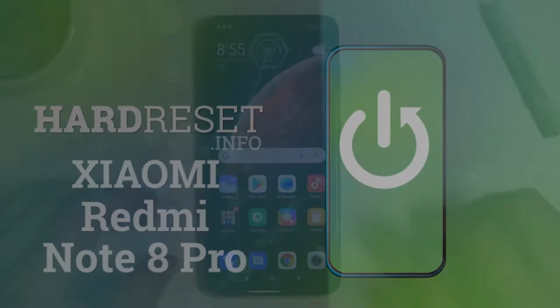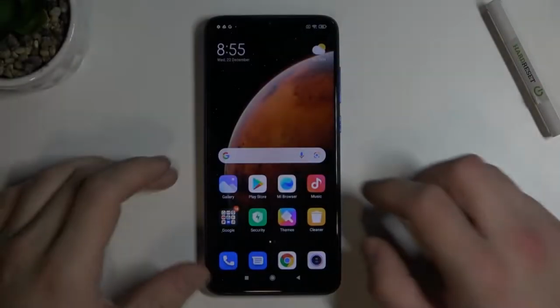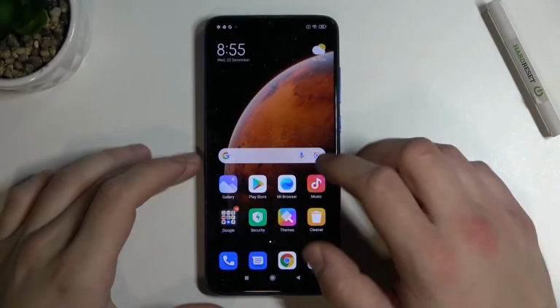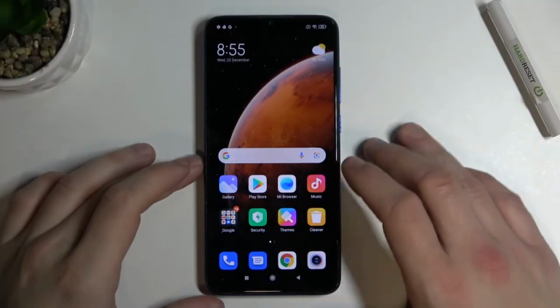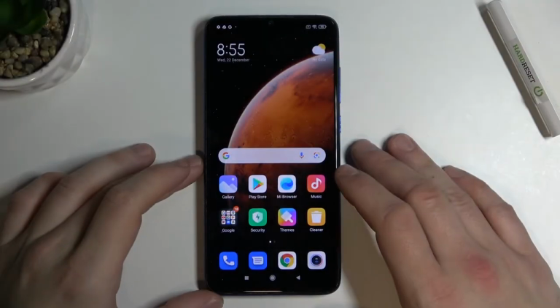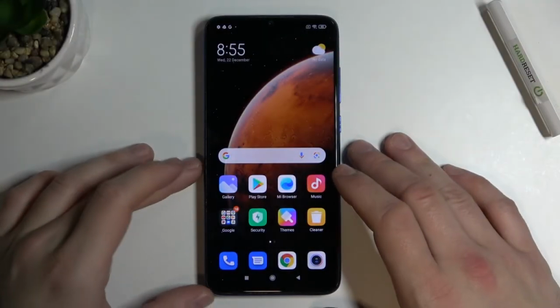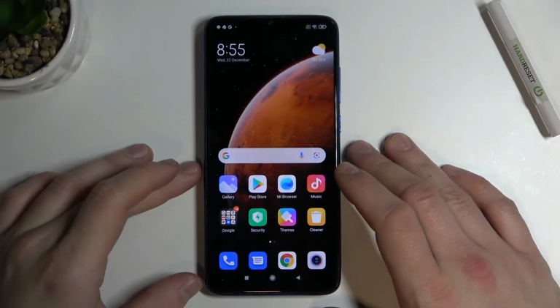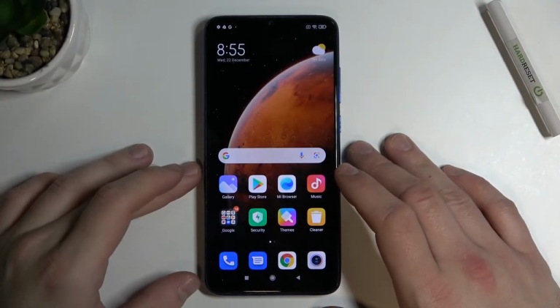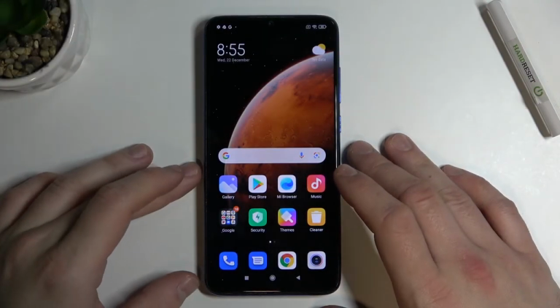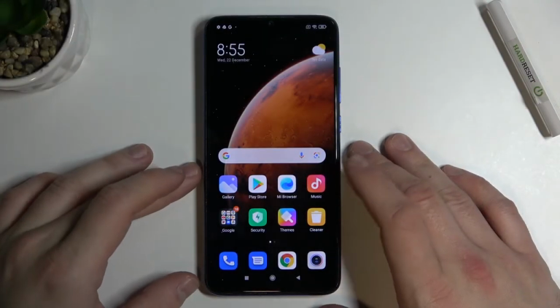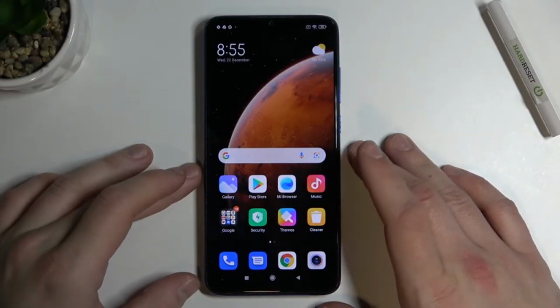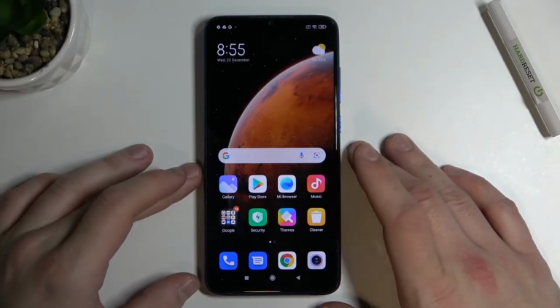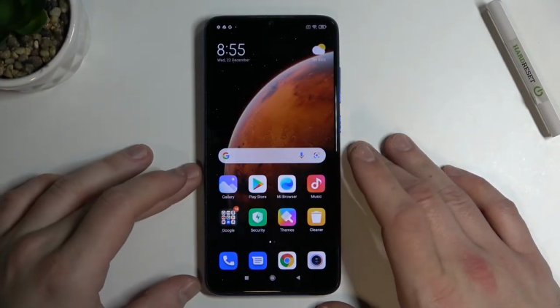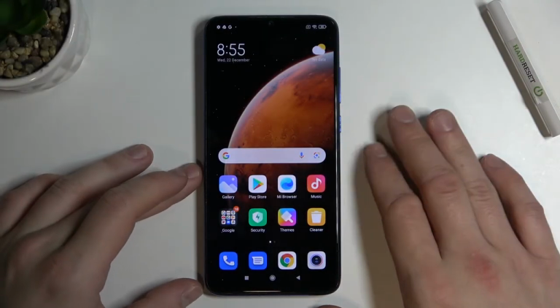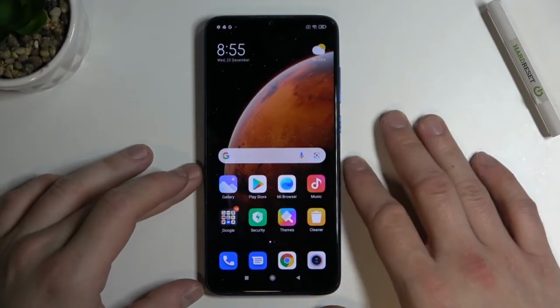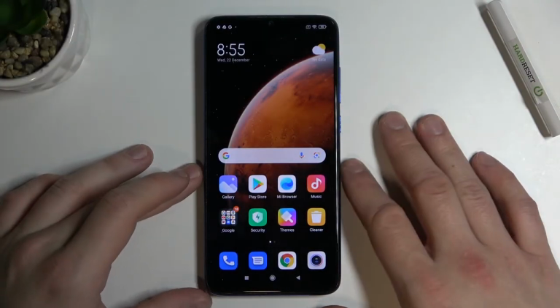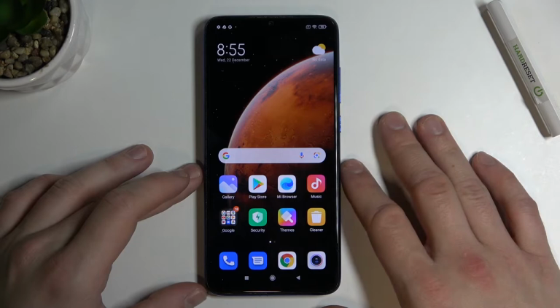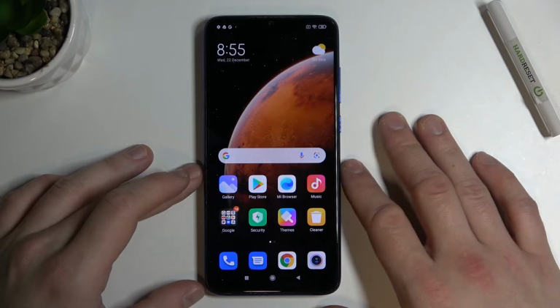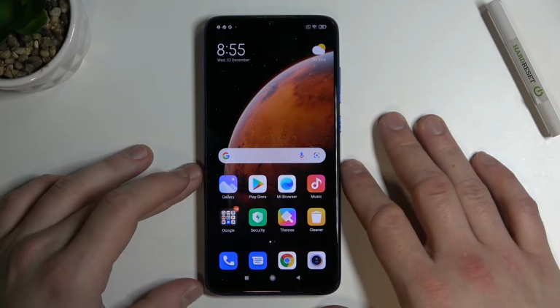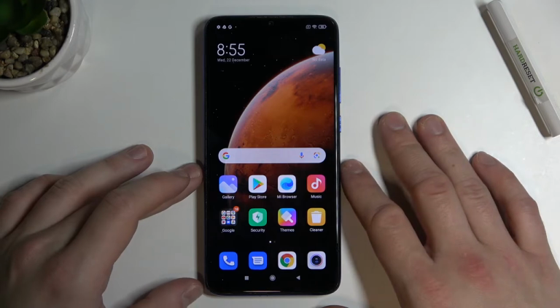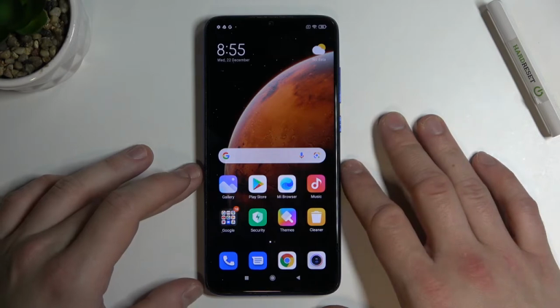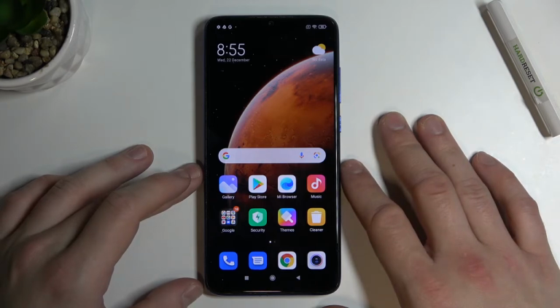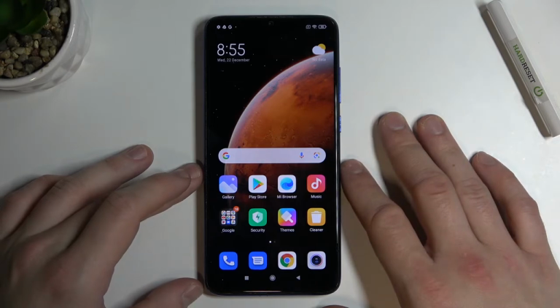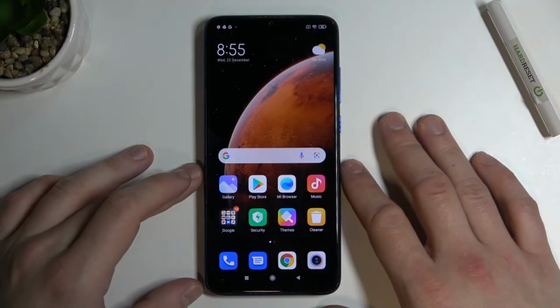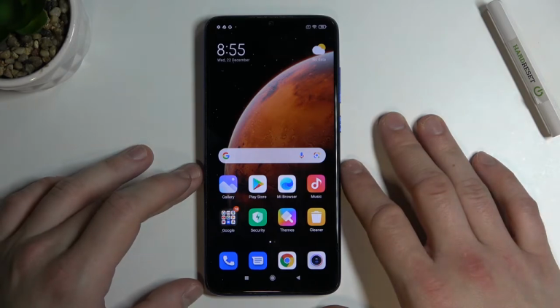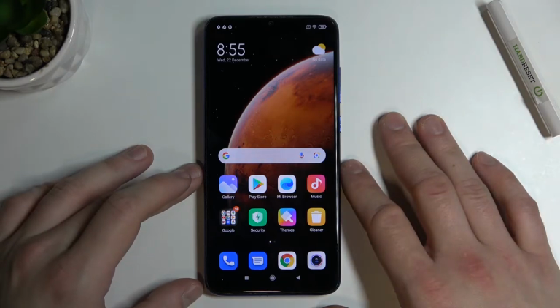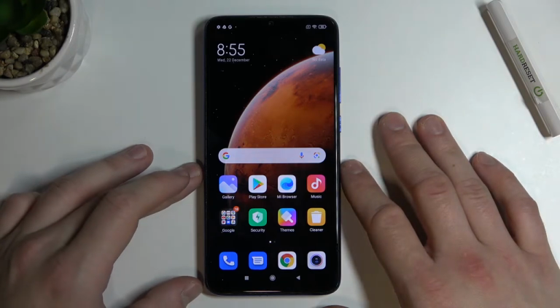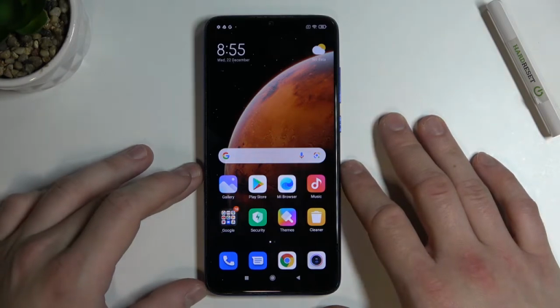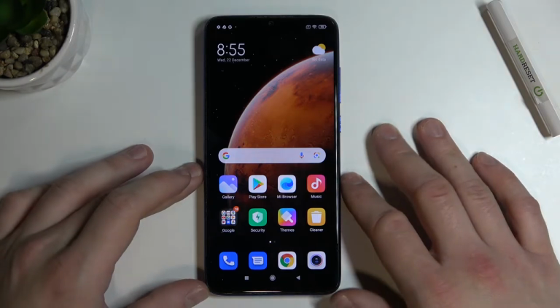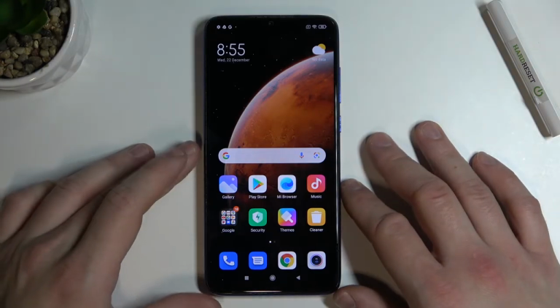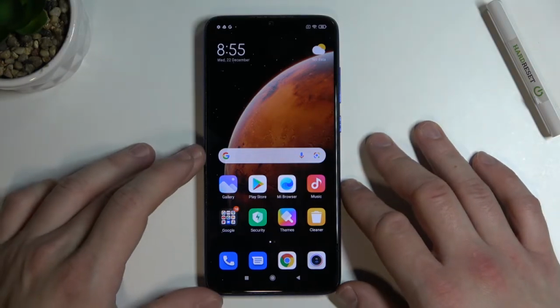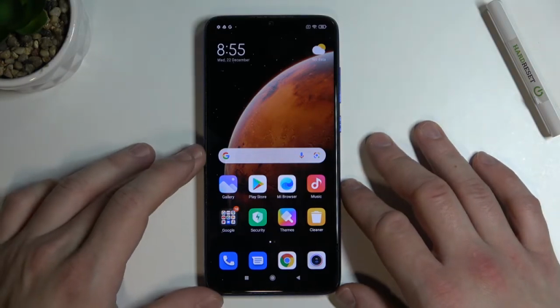Hello, in front of me I've got Xiaomi Redmi Note 8 Pro. In this video I'll show you how to take a selfie using palm gesture.